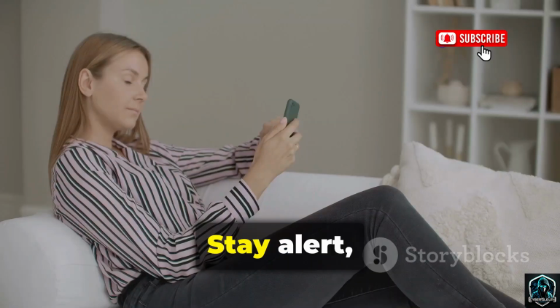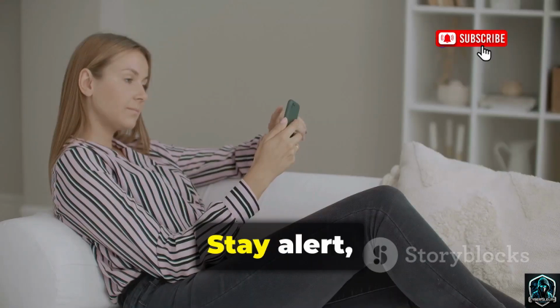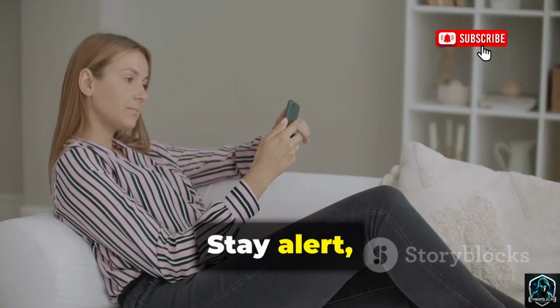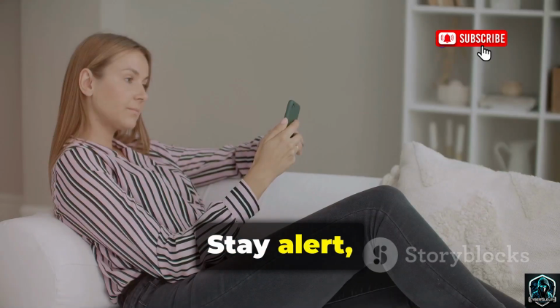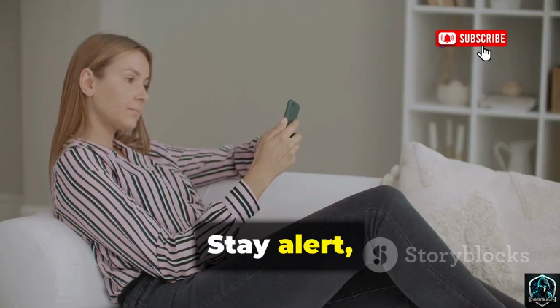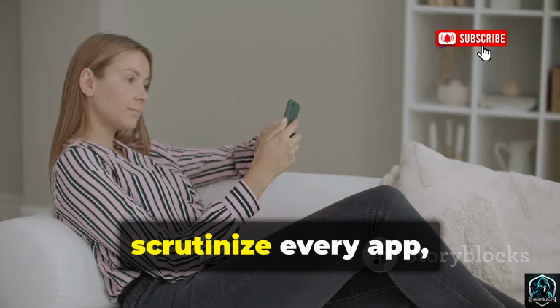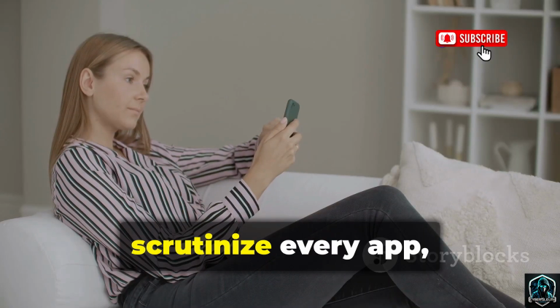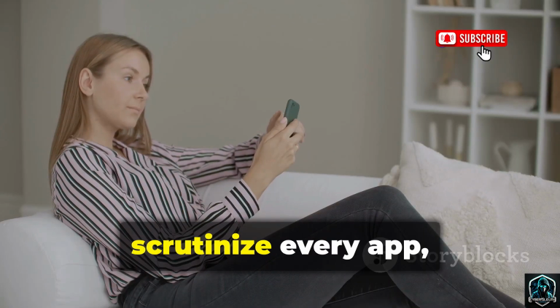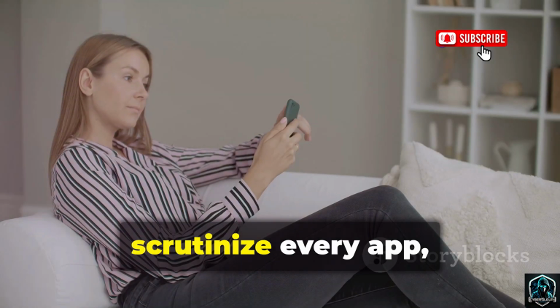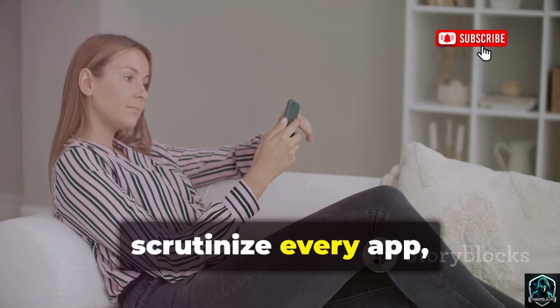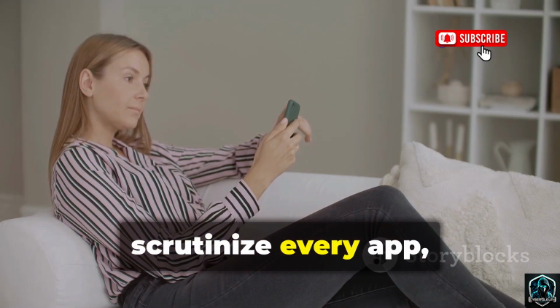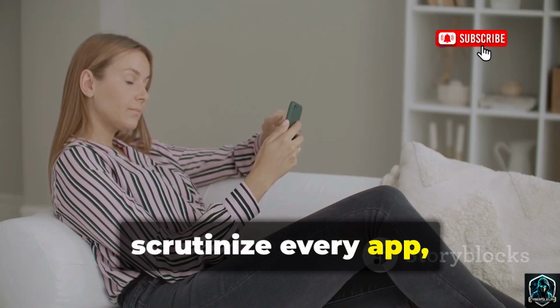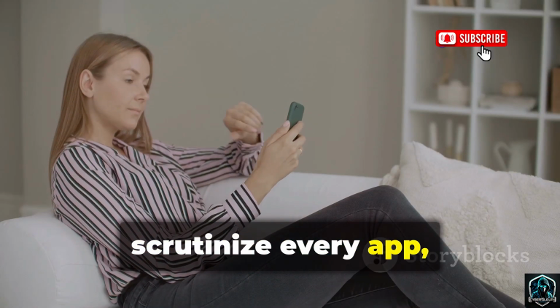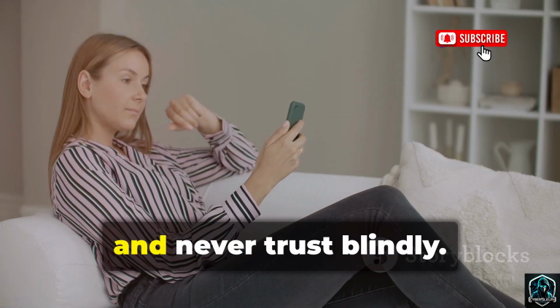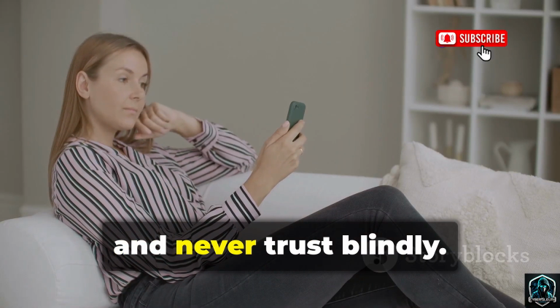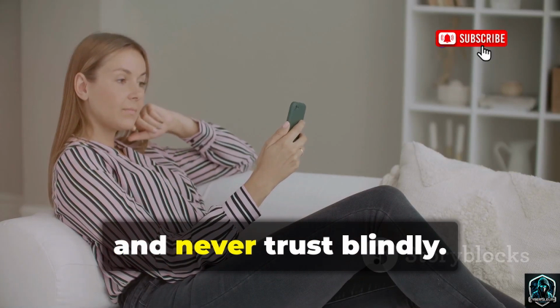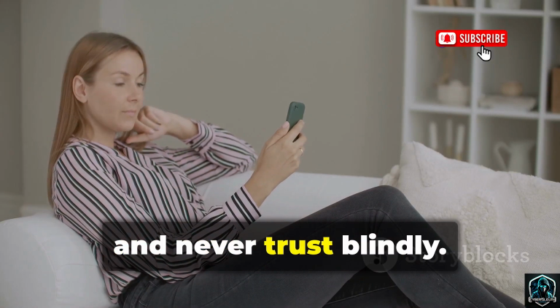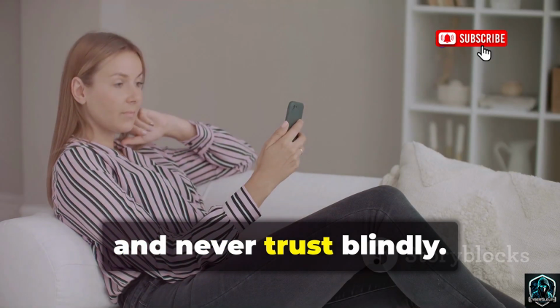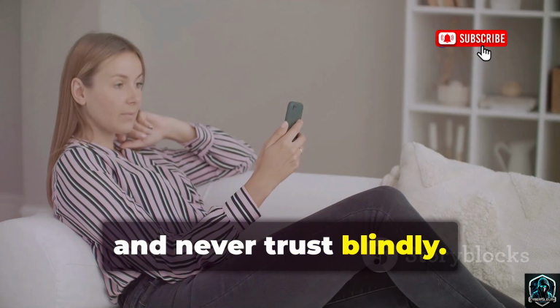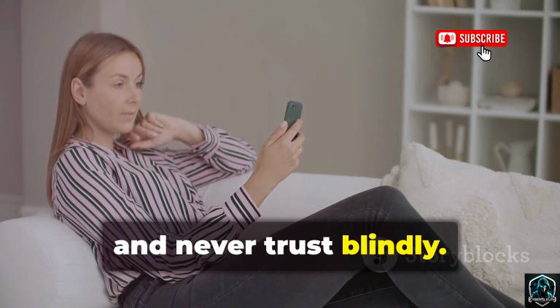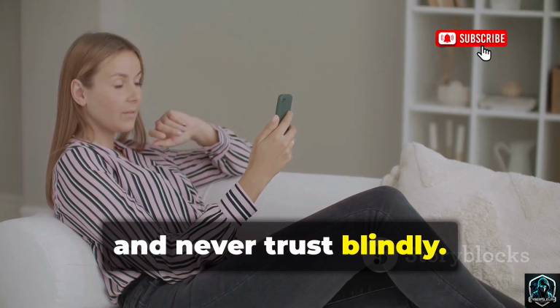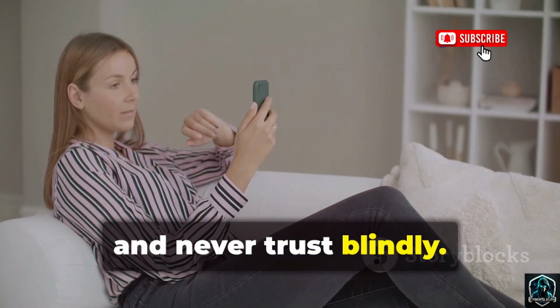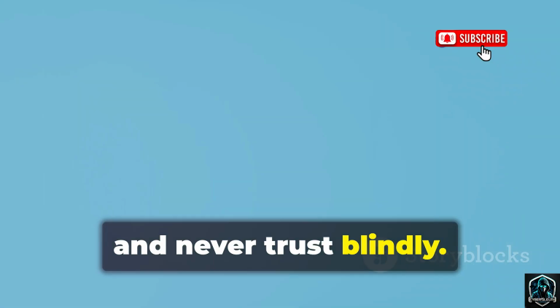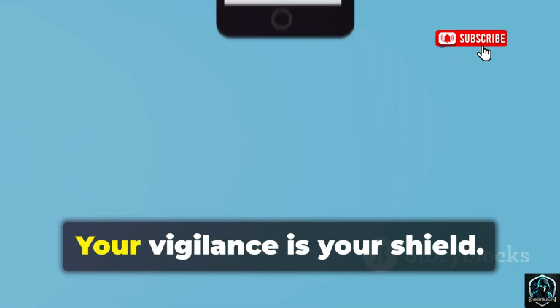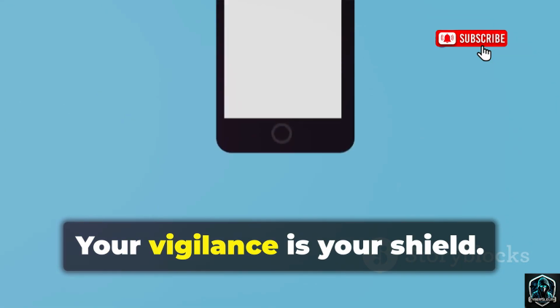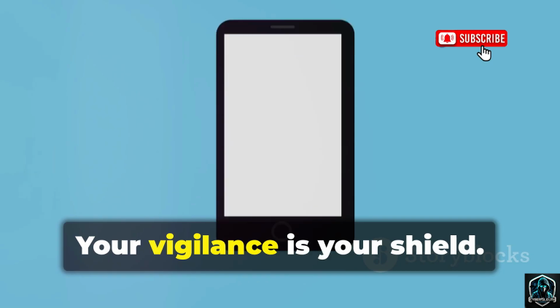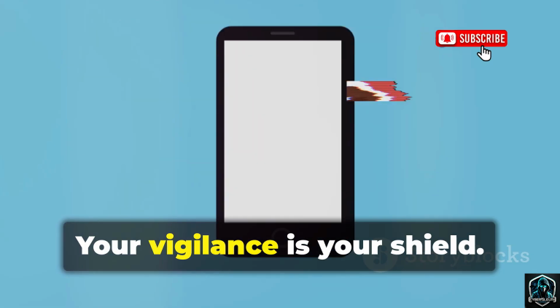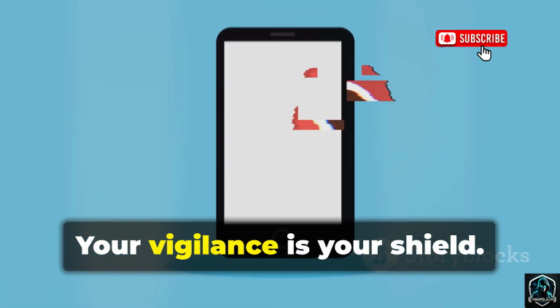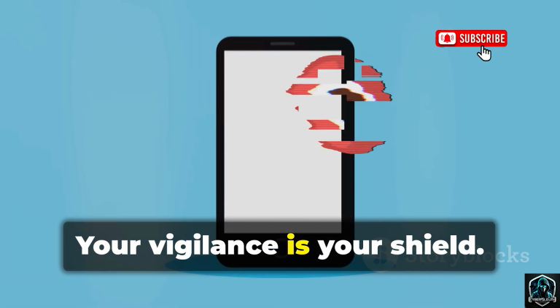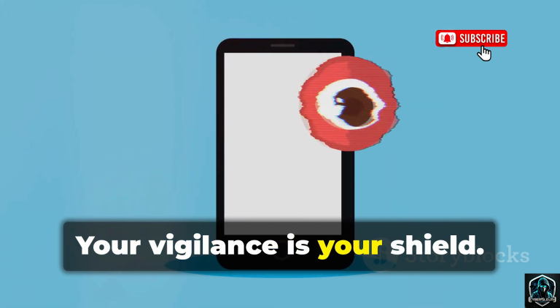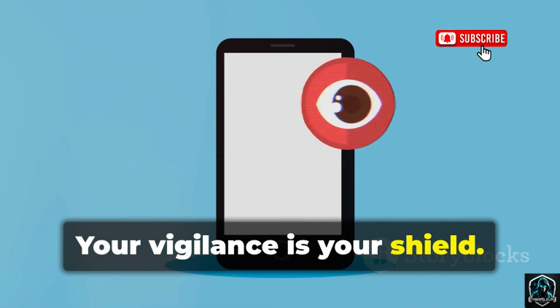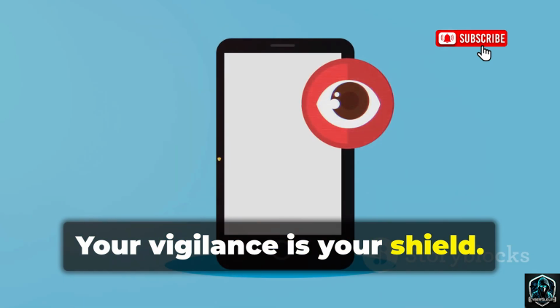Stay alert, scrutinize every app, and never trust blindly. Your vigilance is your shield. That's how you fight the three-headed beast.